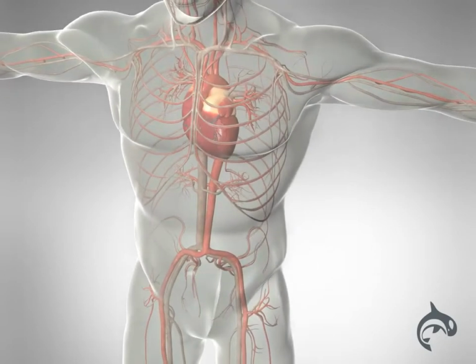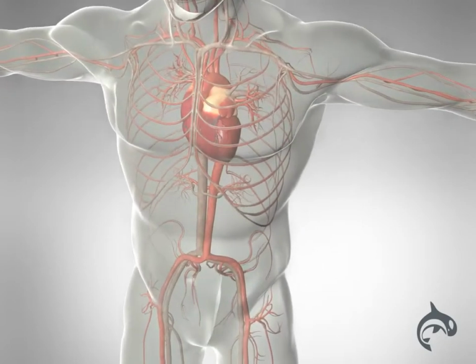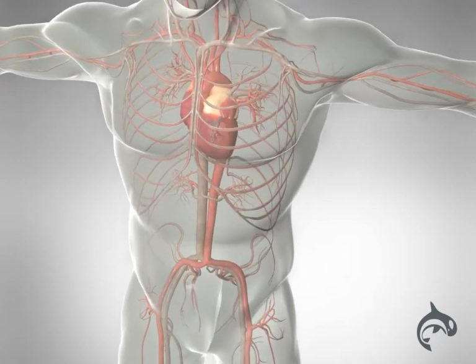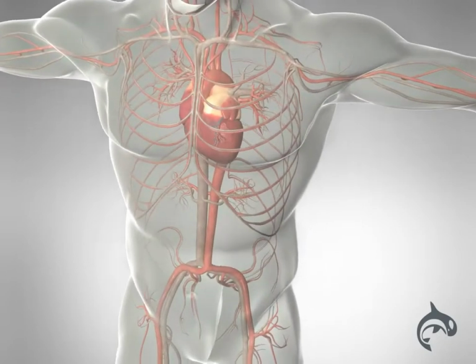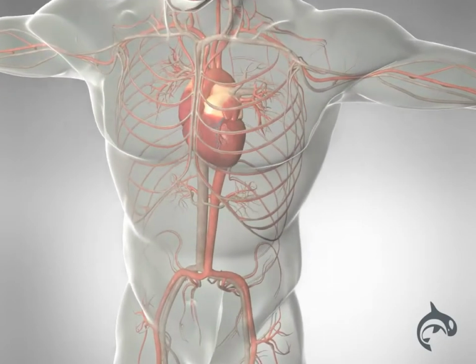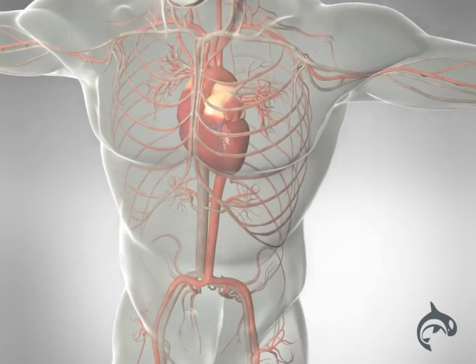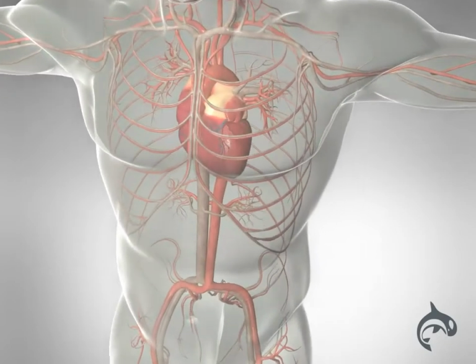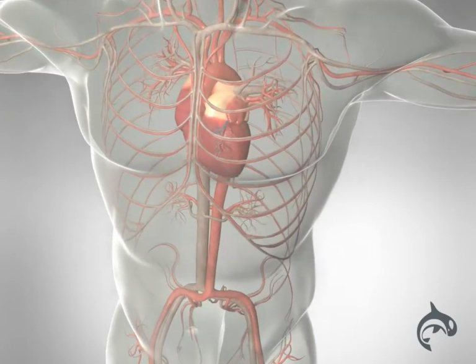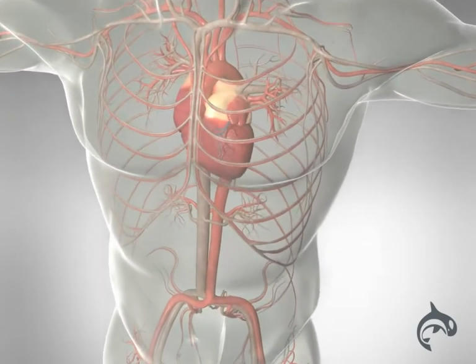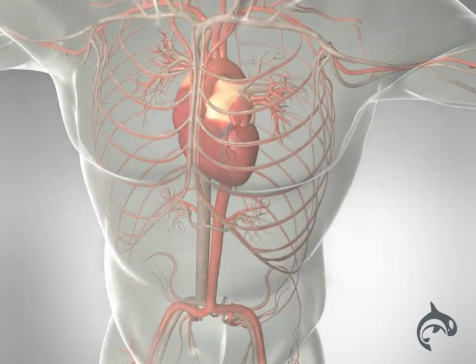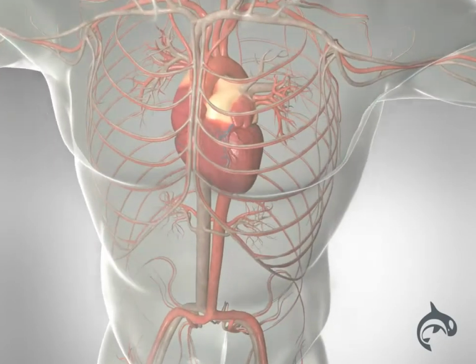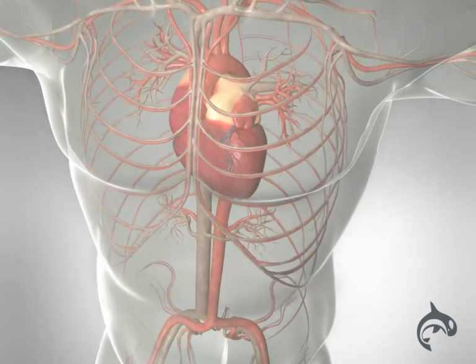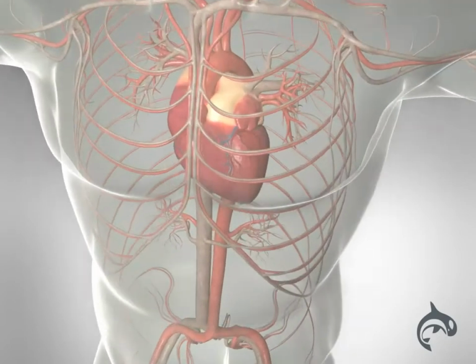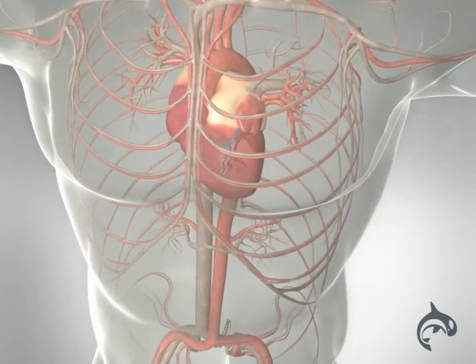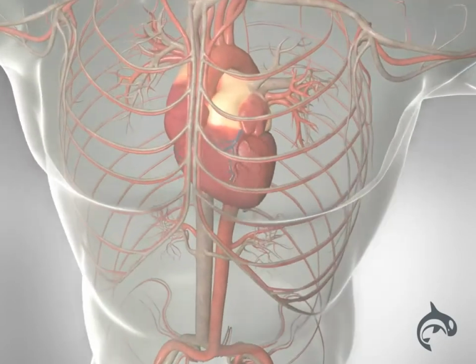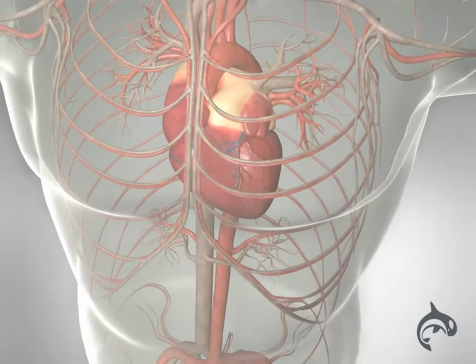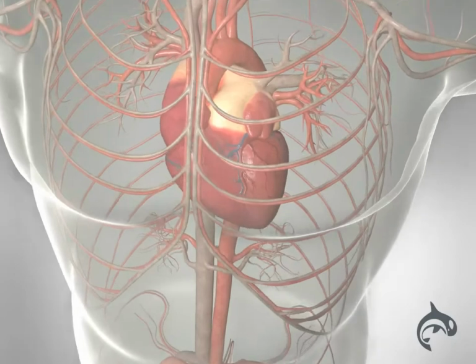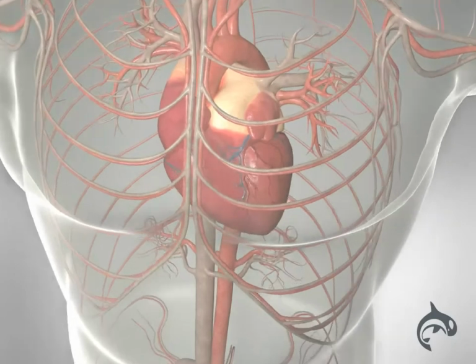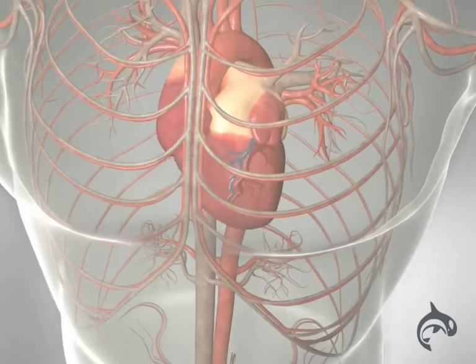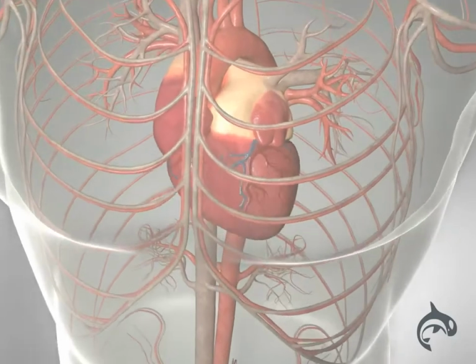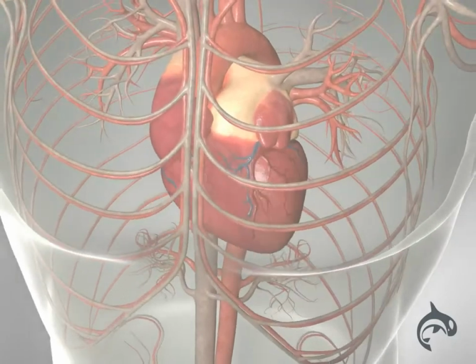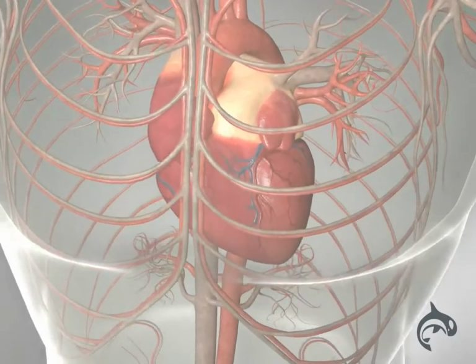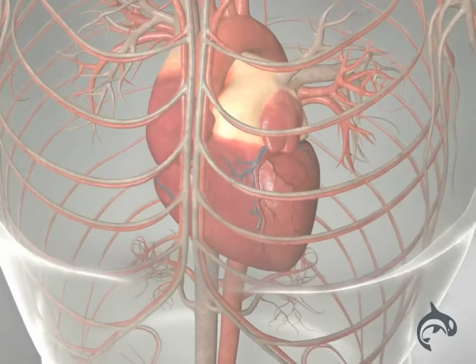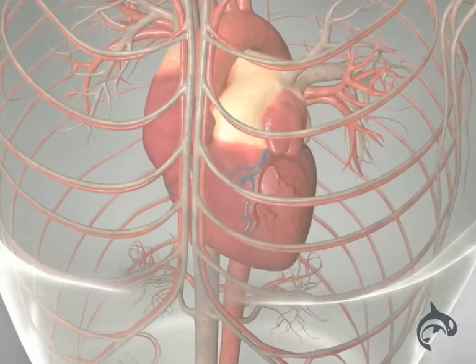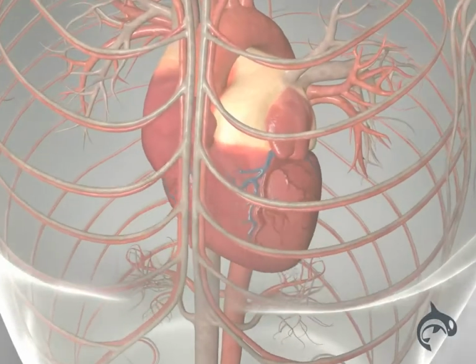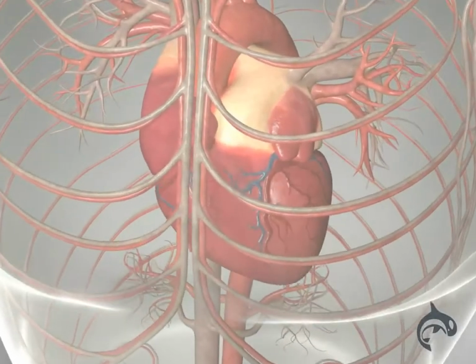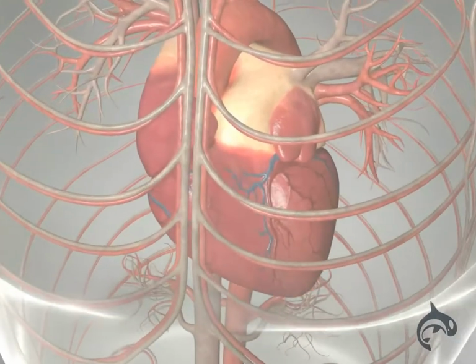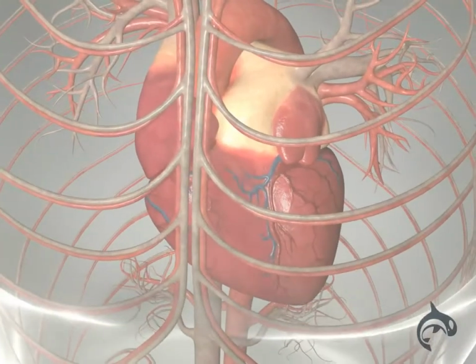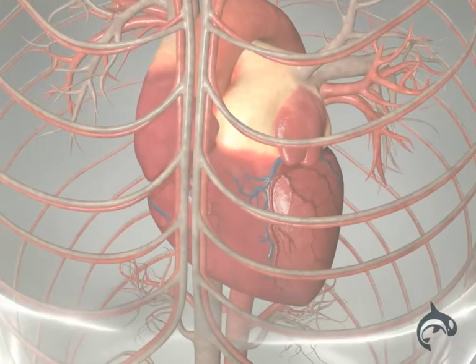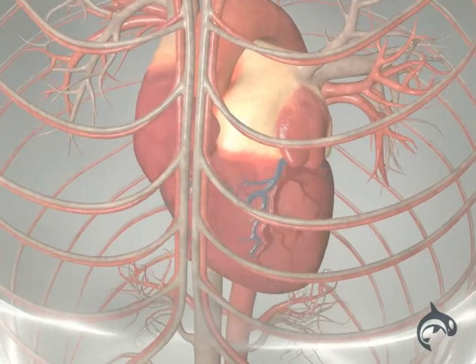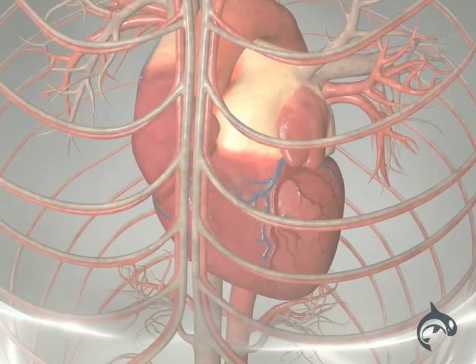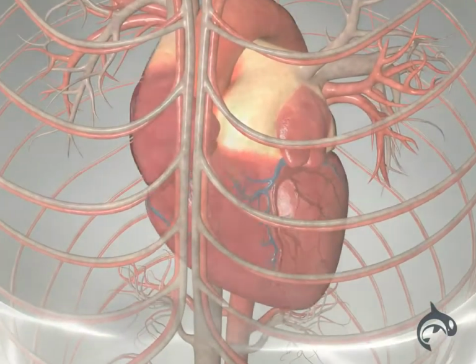In atrial fibrillation, the top chambers — the atria — don't pump. They just quiver.